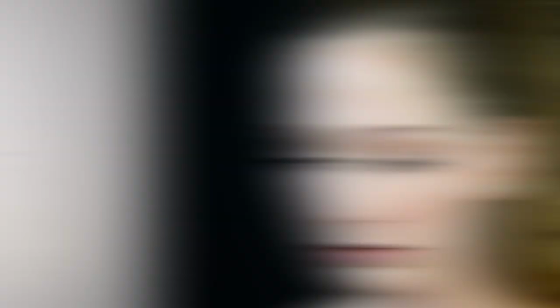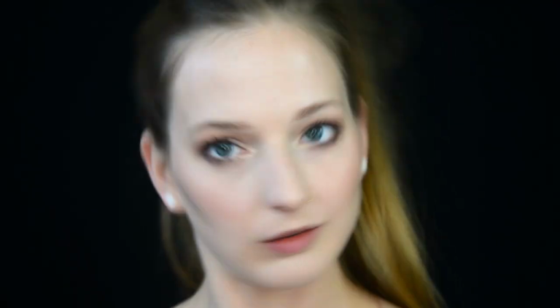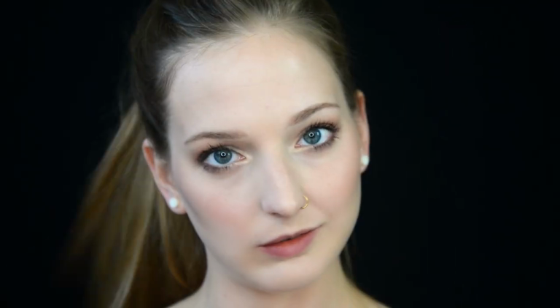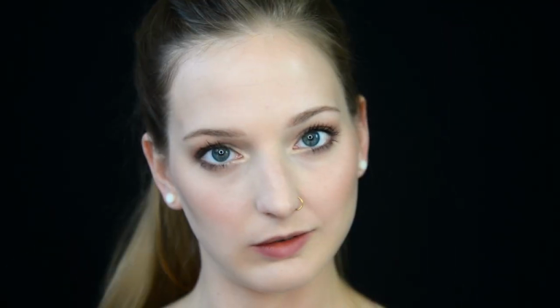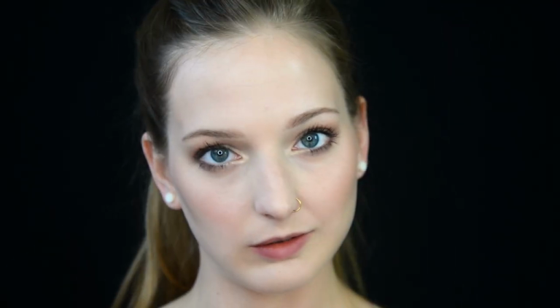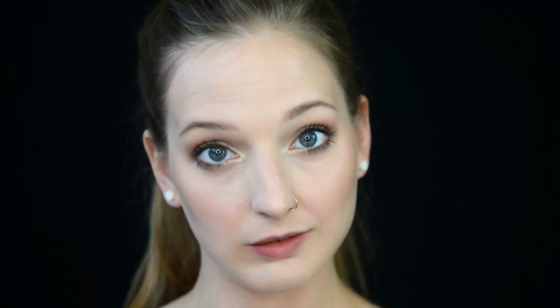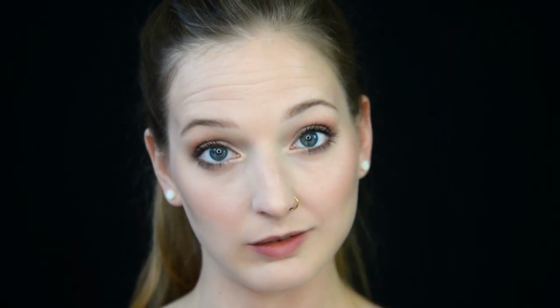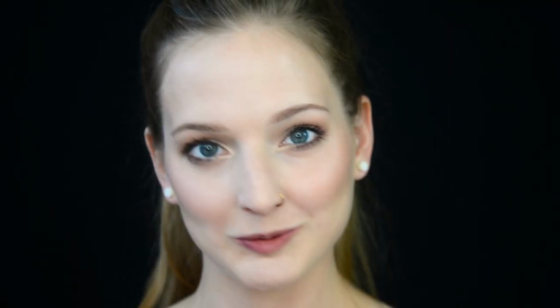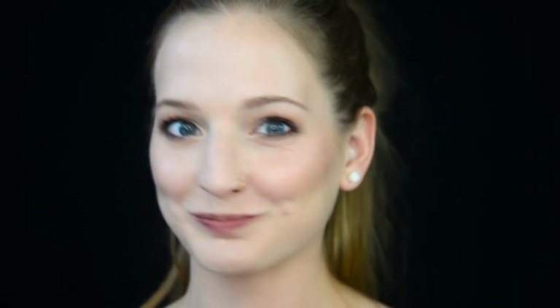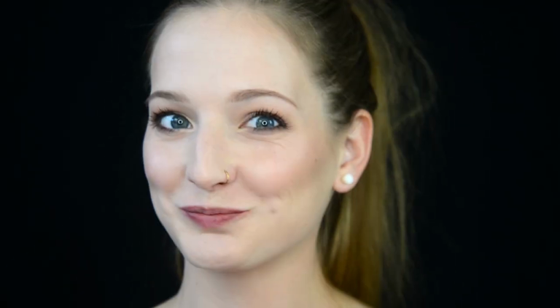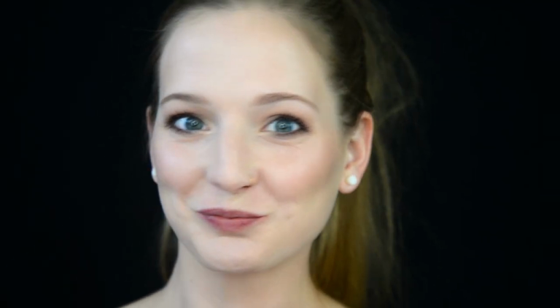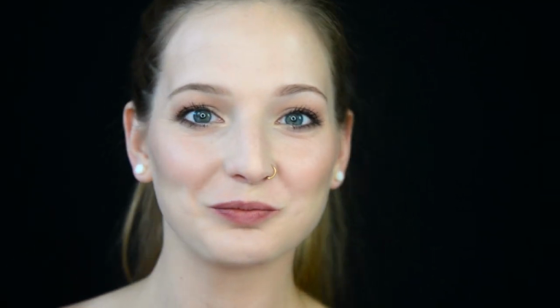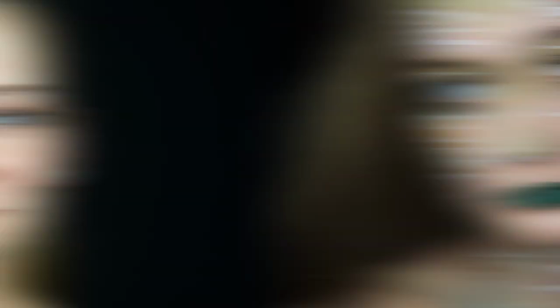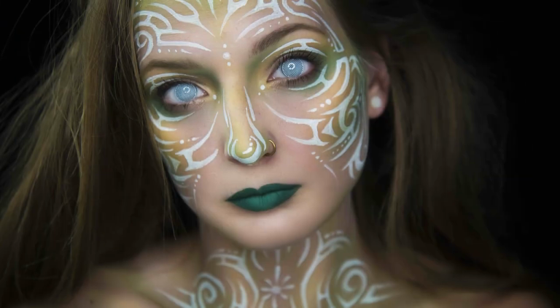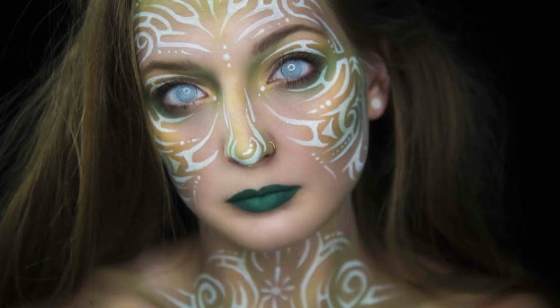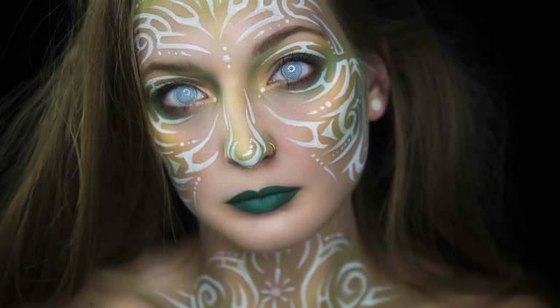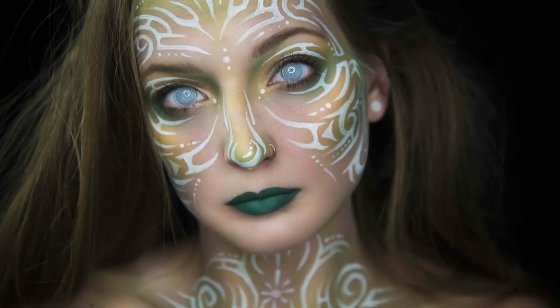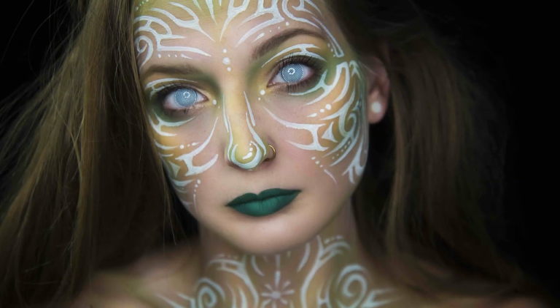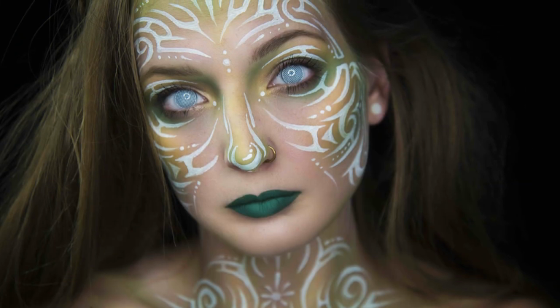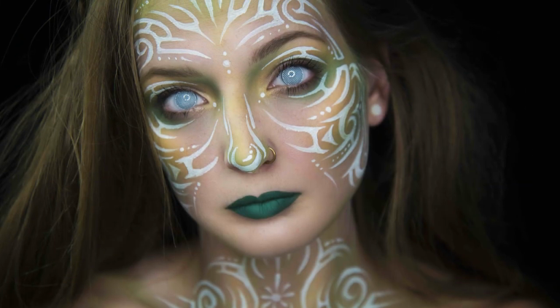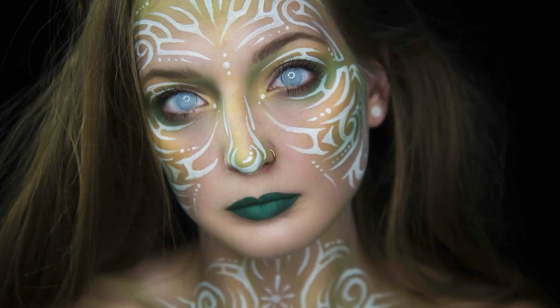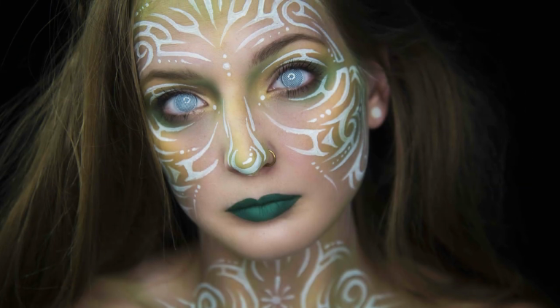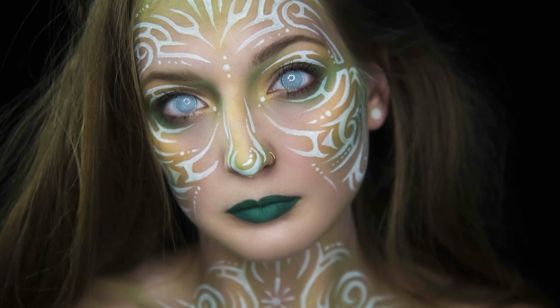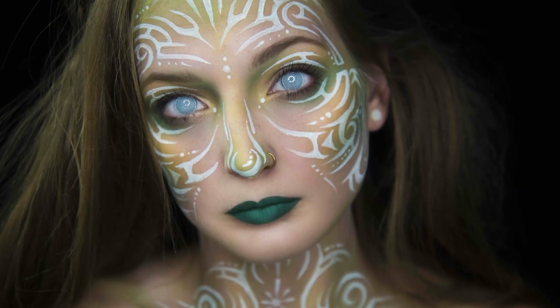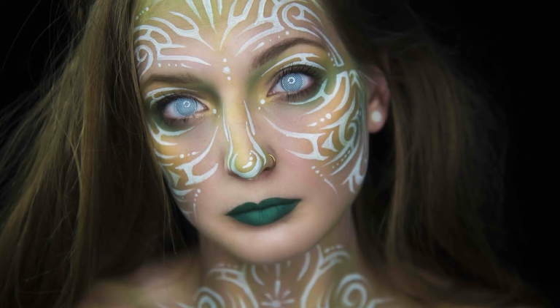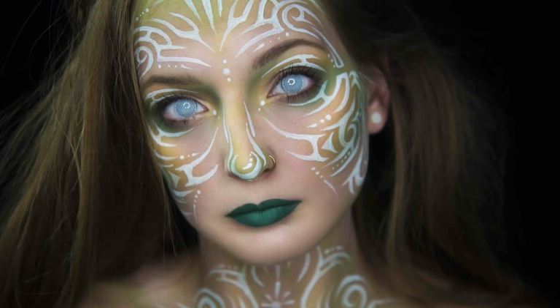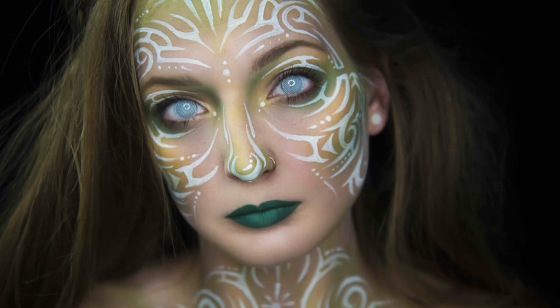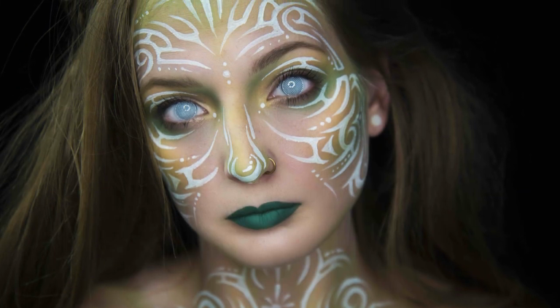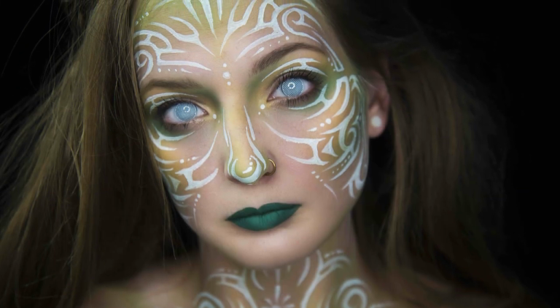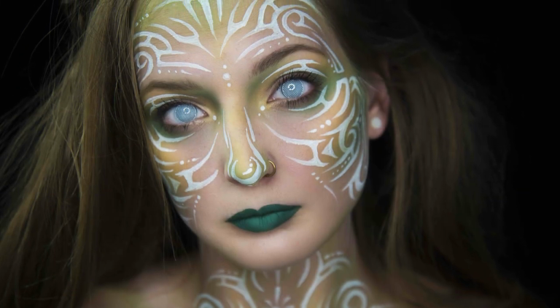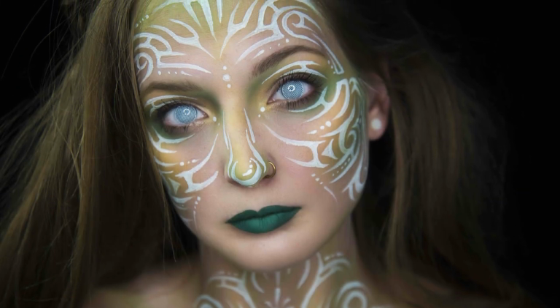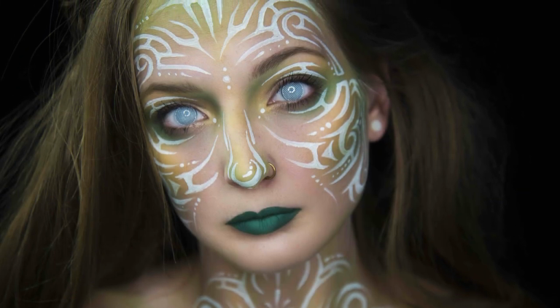What's up? I'm Elsa Rae. In today's video, I'm going to show you how to do this crazy, very colorful tribal face paint, and I hope you dig it.